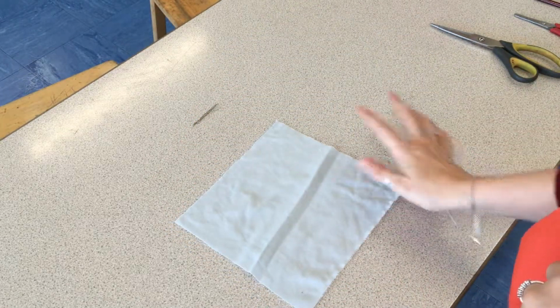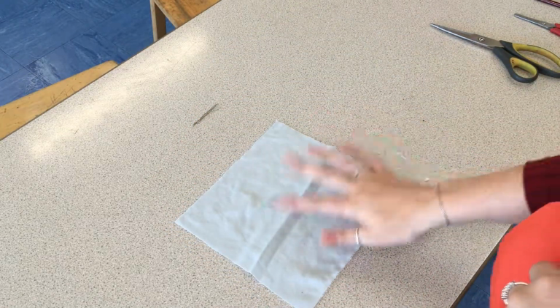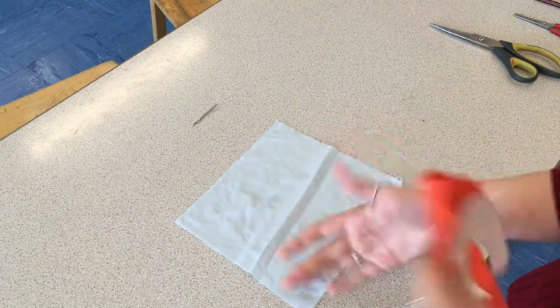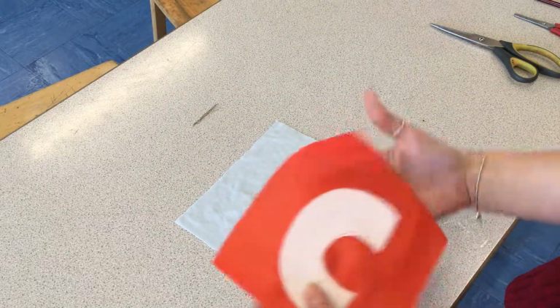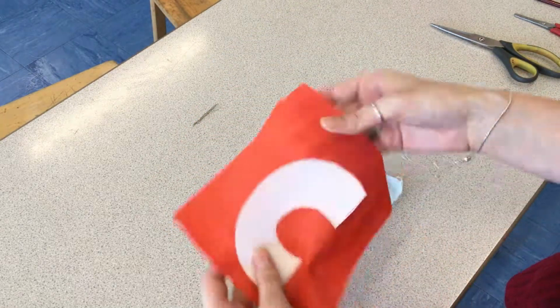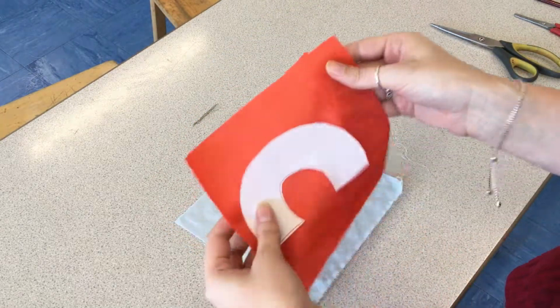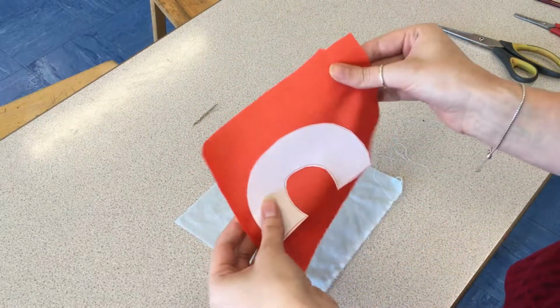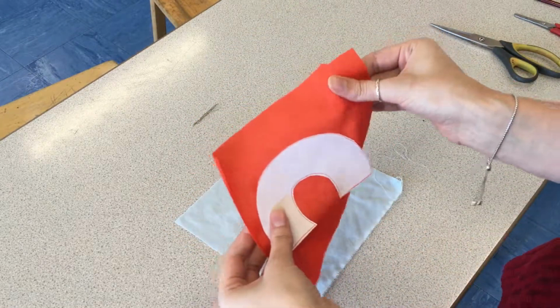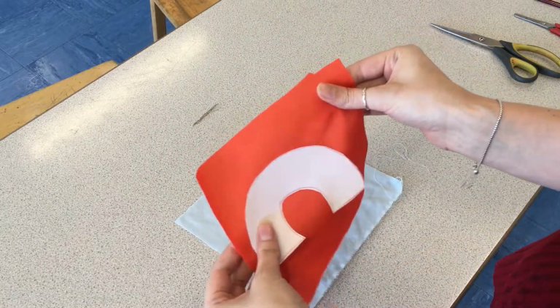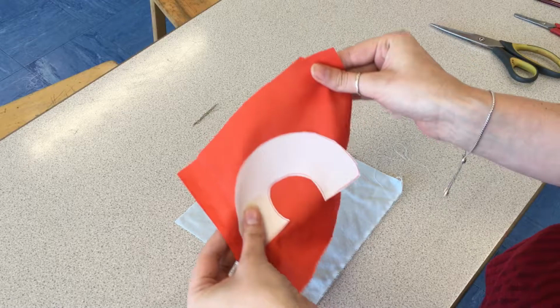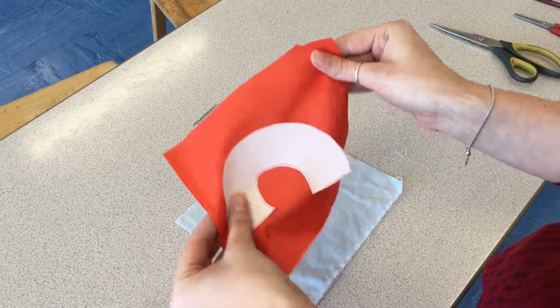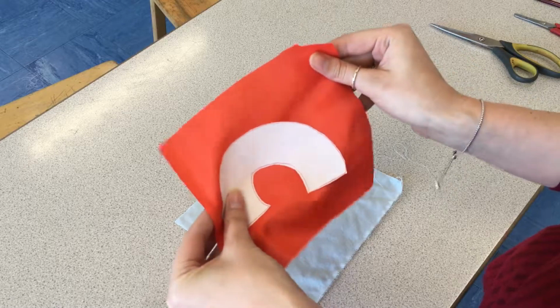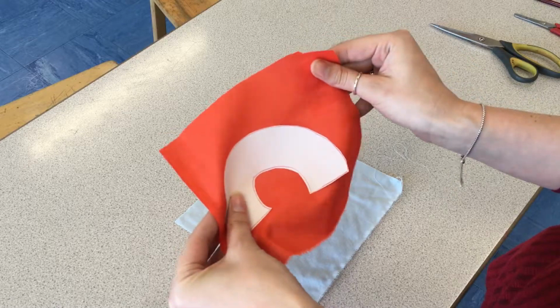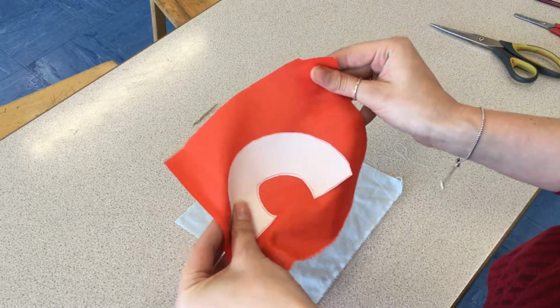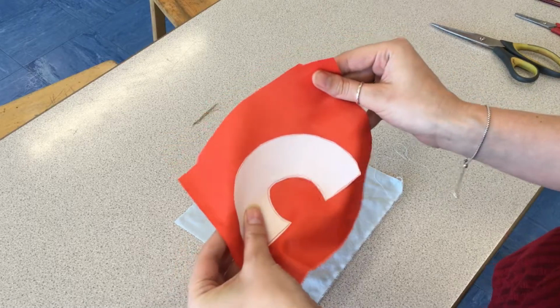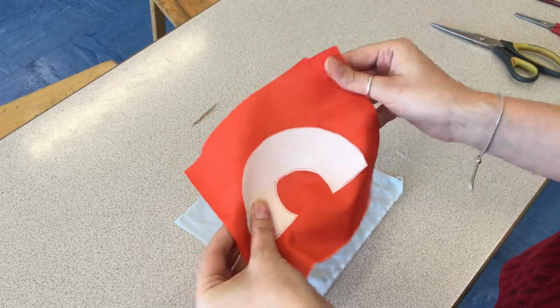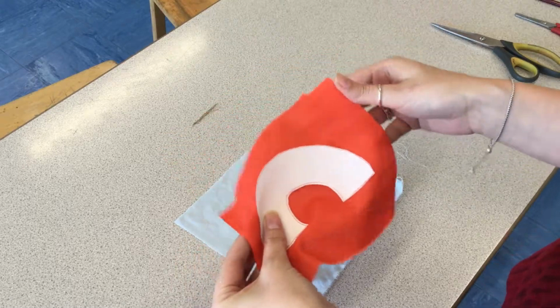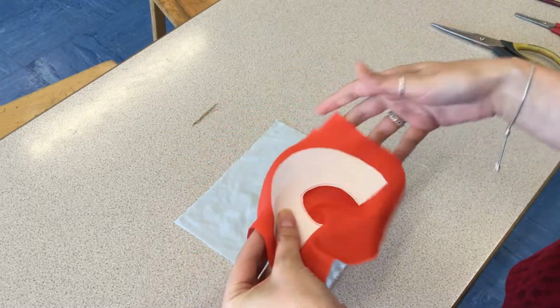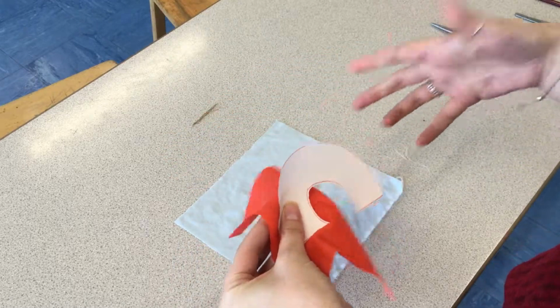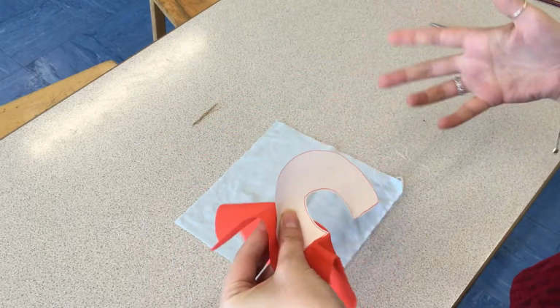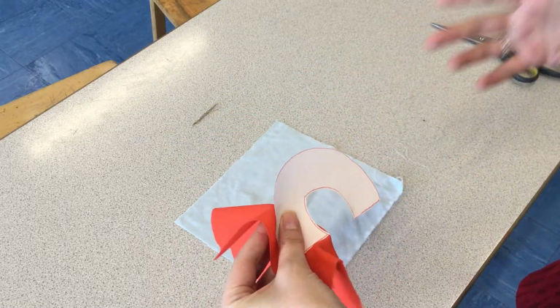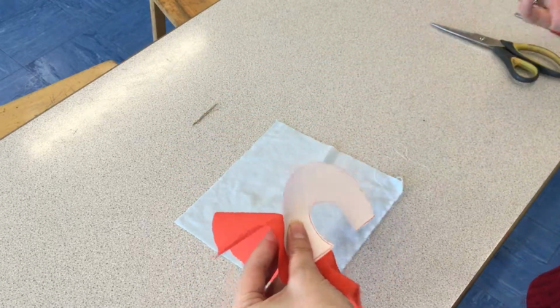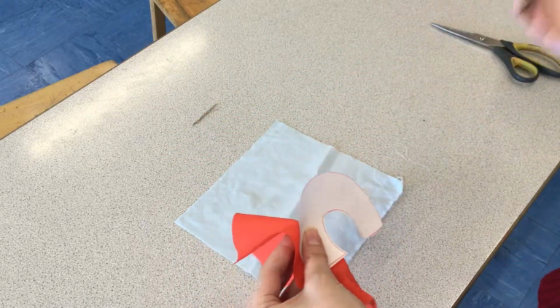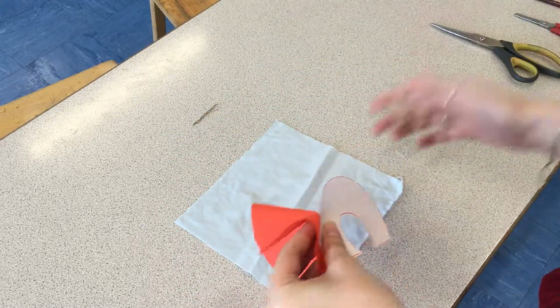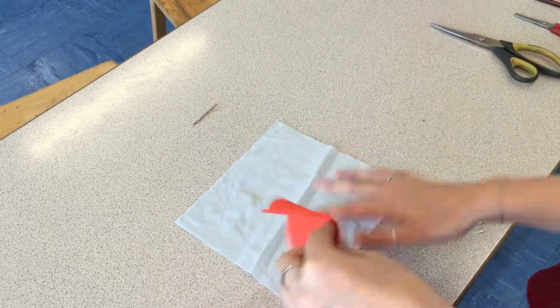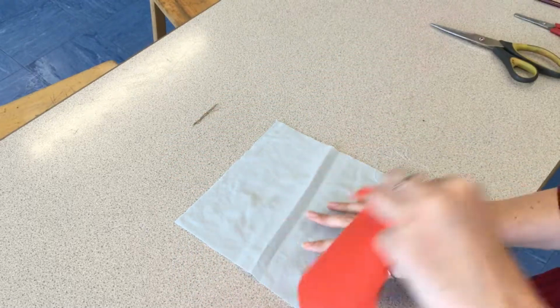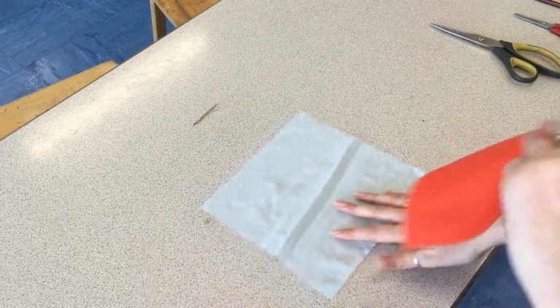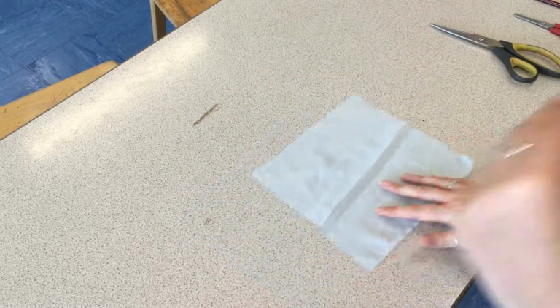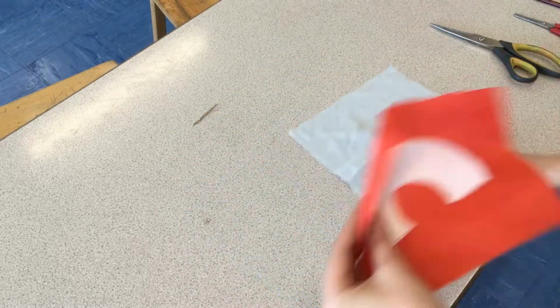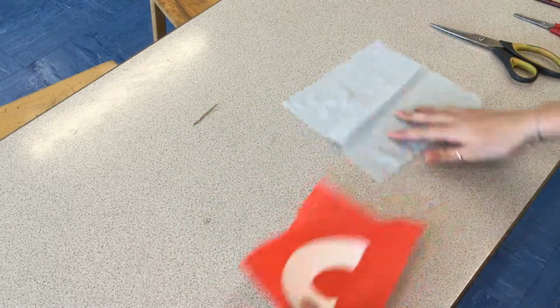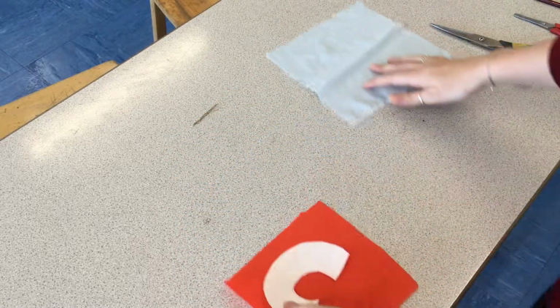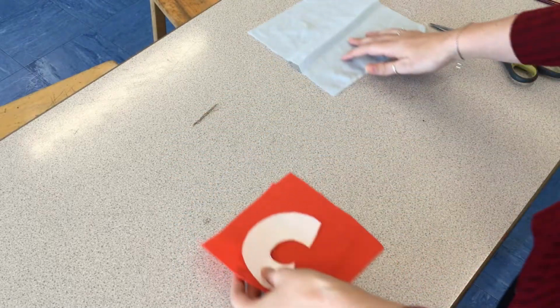If you use the thinner fabric as your background fabric, it will actually get caught in the machine and possibly break the machine.